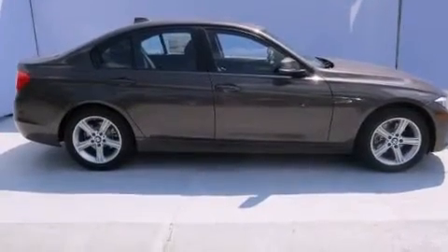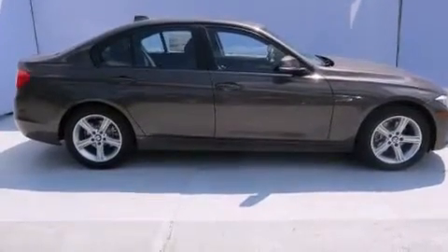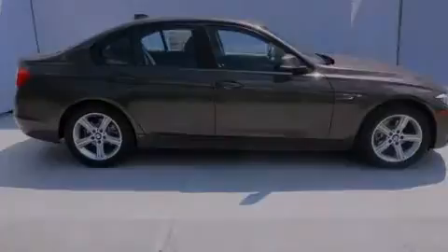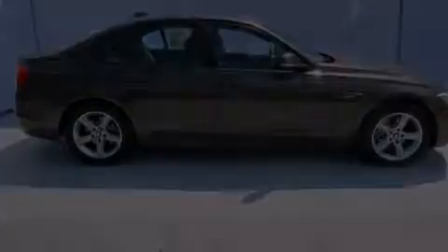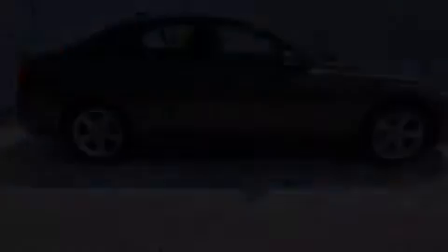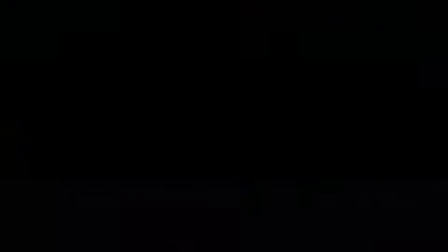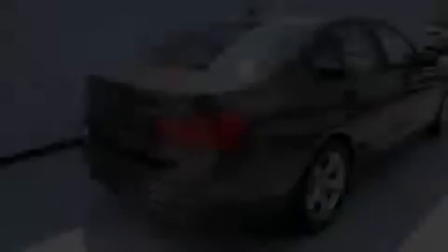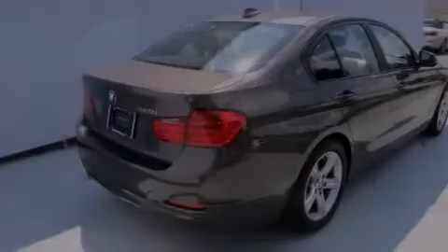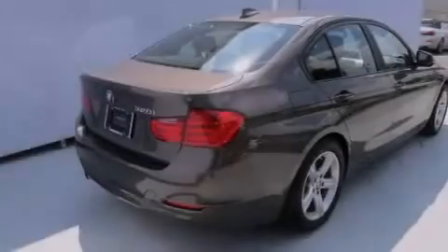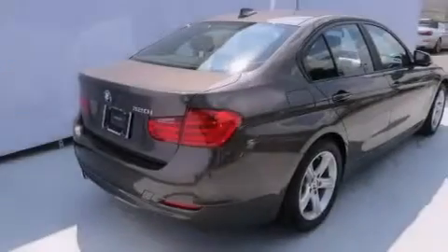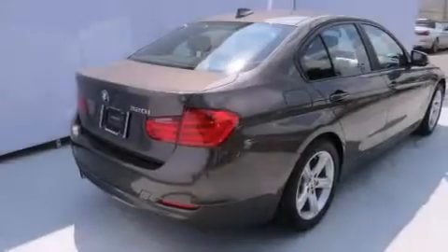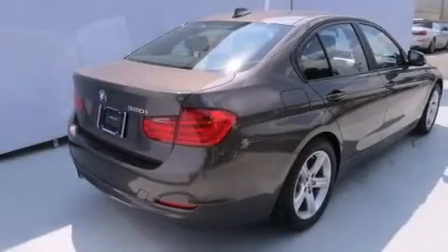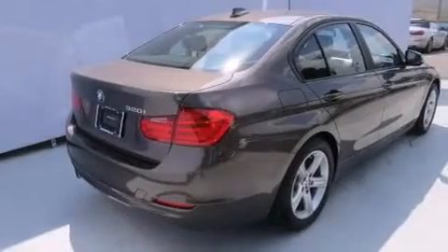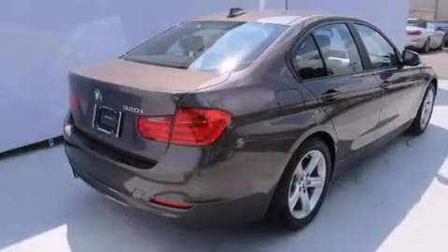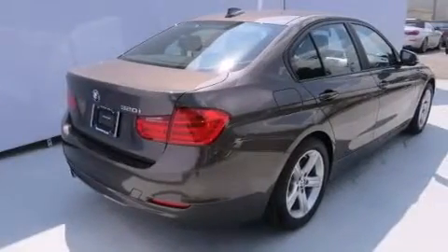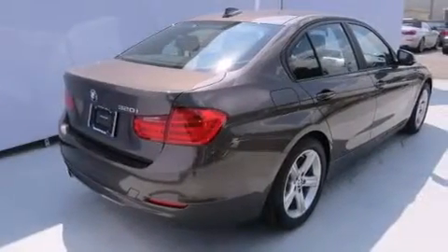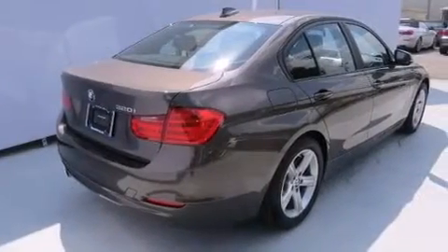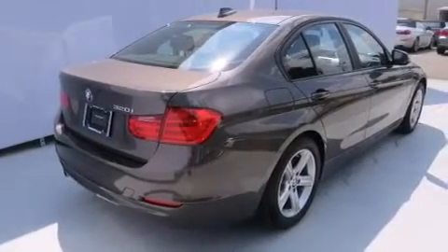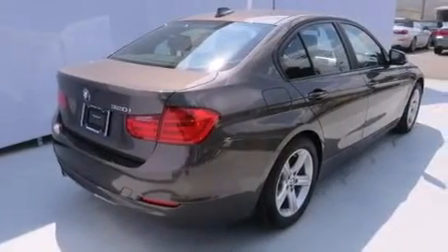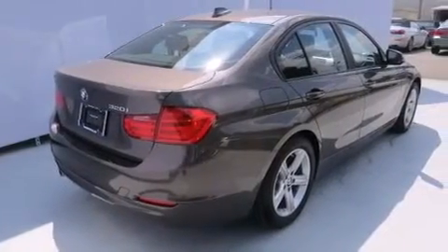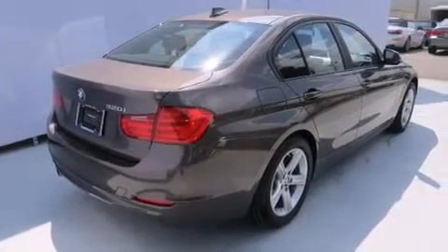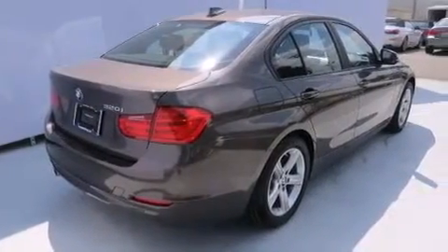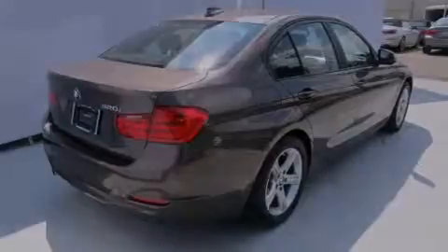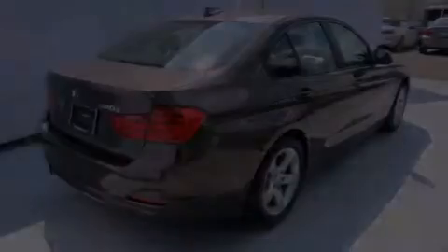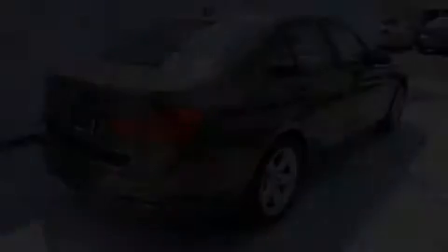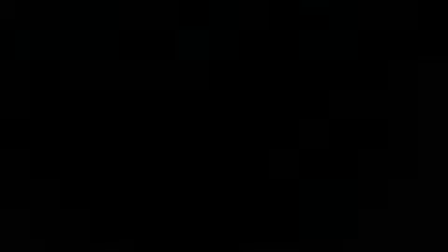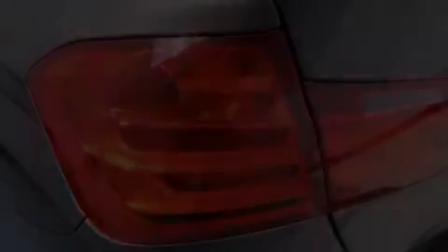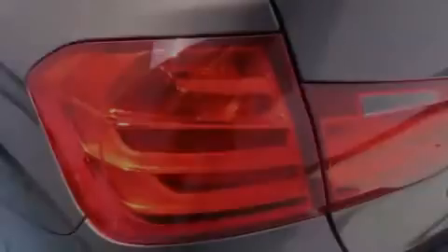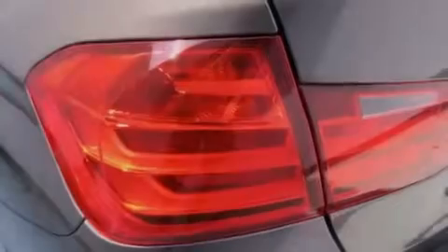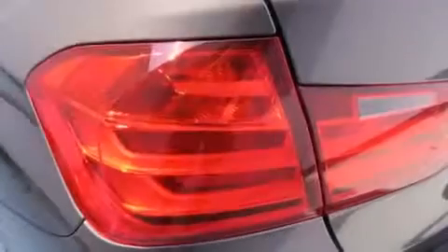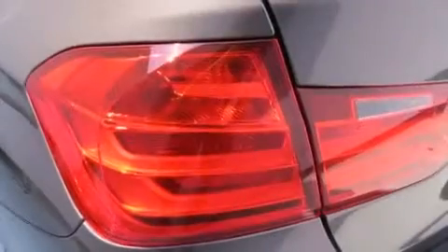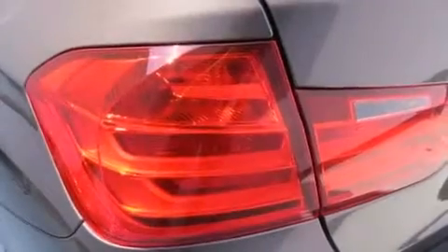With an EPA estimated rating of 36 miles per gallon on the highway, this automobile helps leave money in your pocket where you want it.